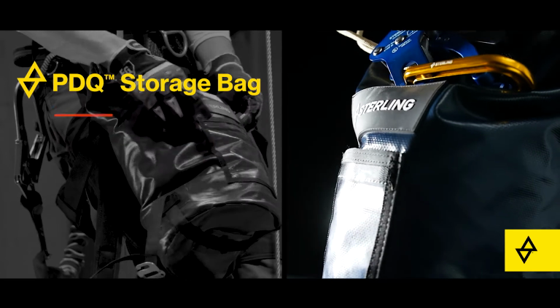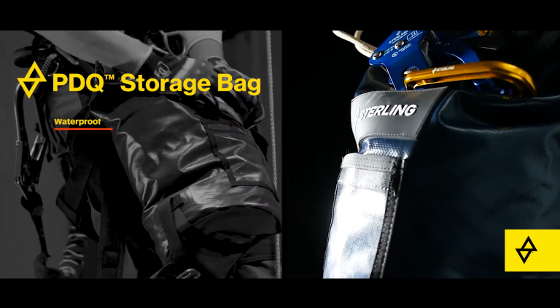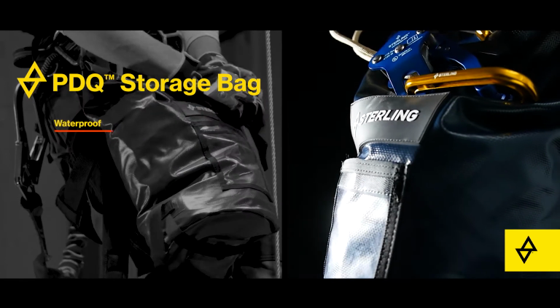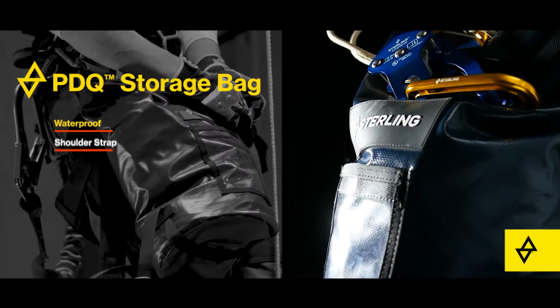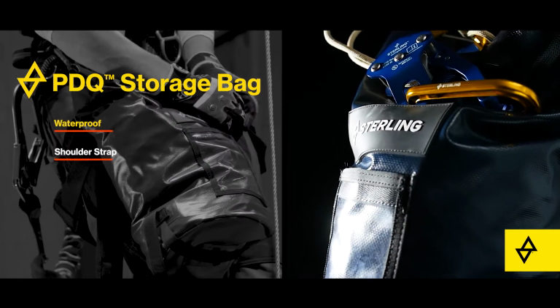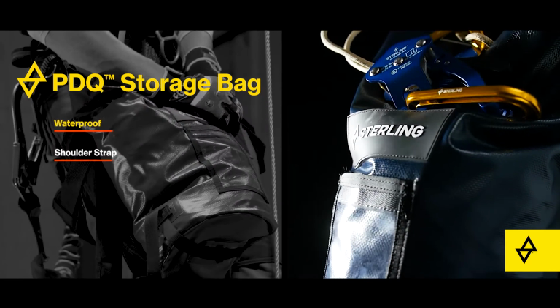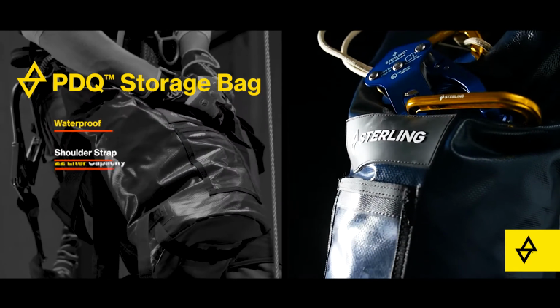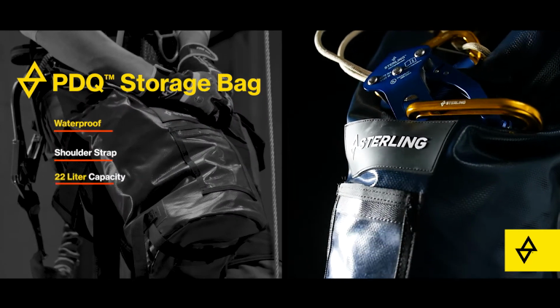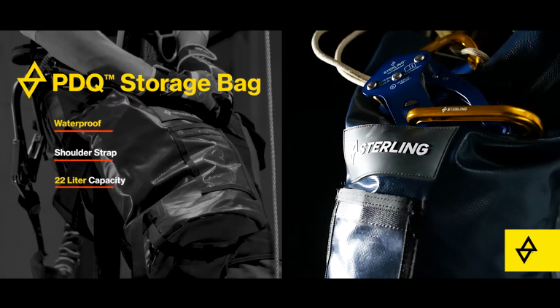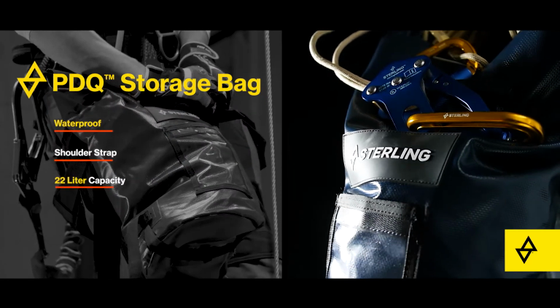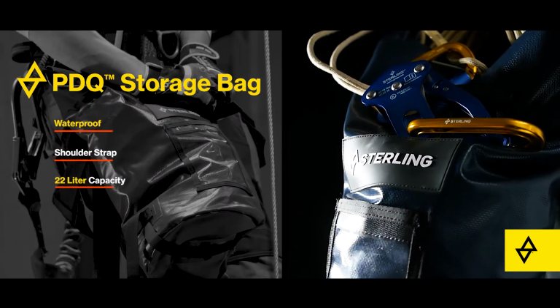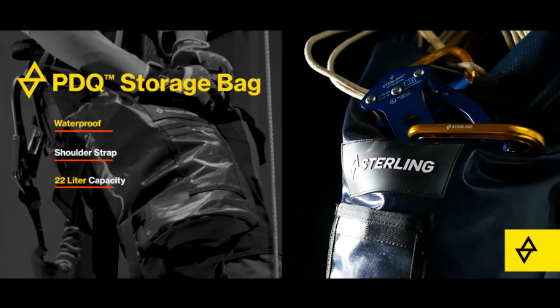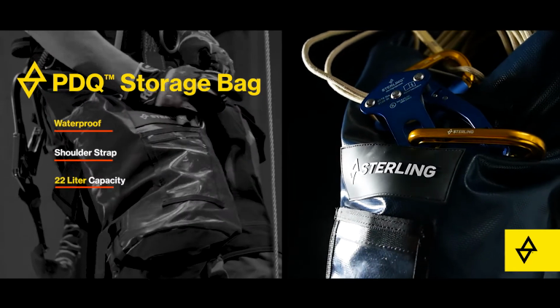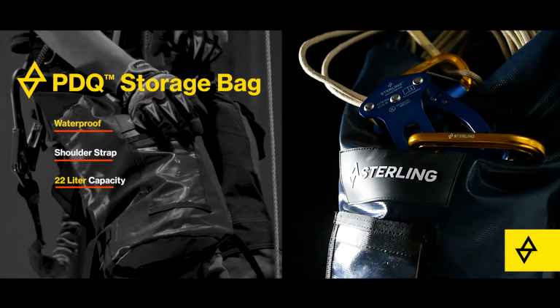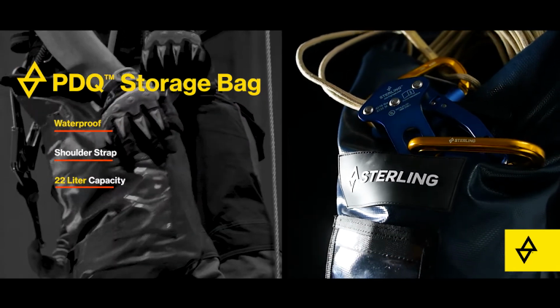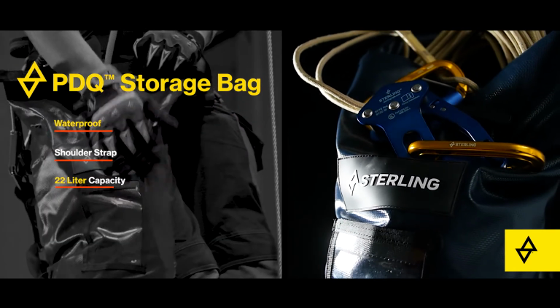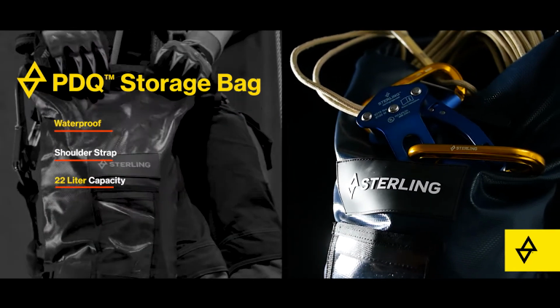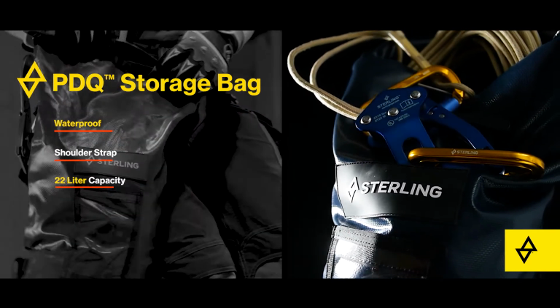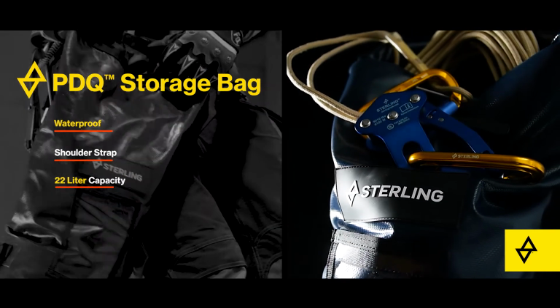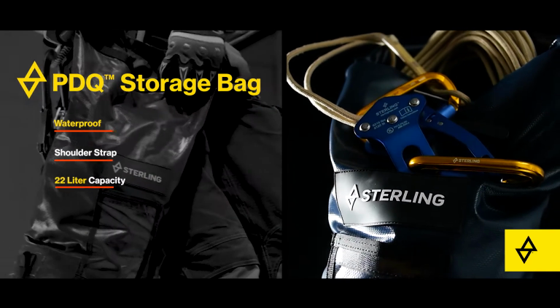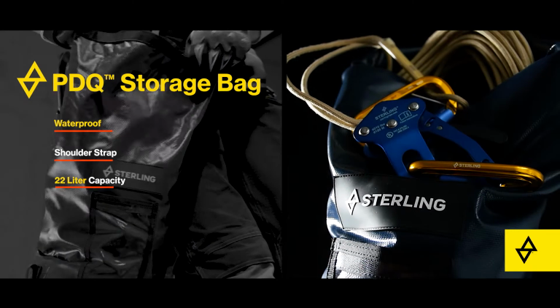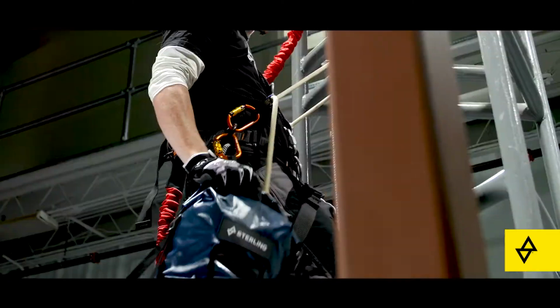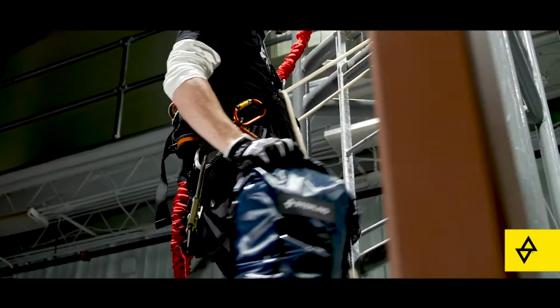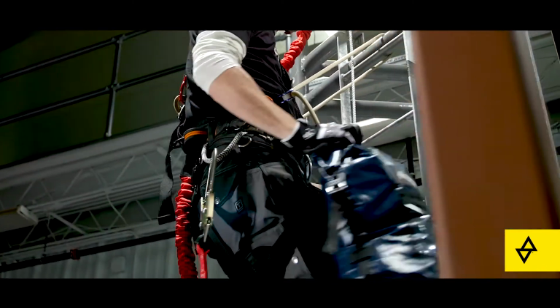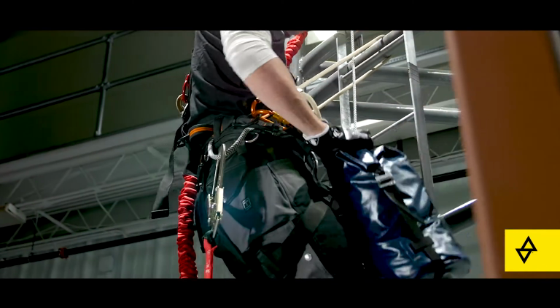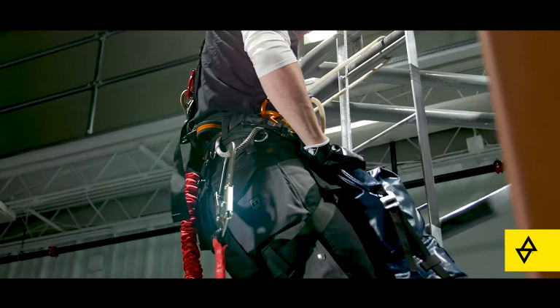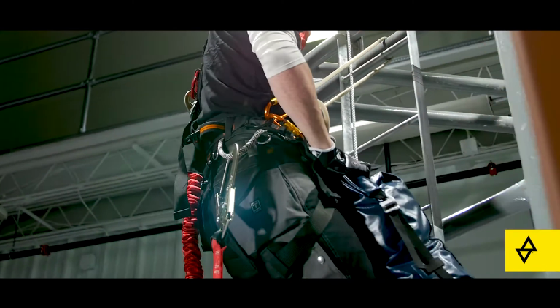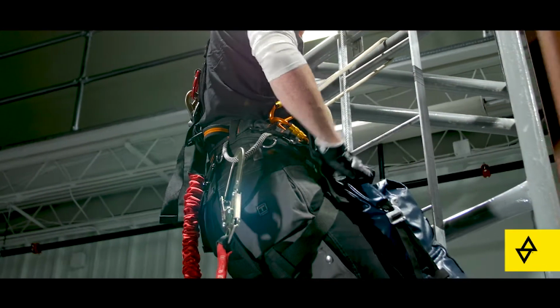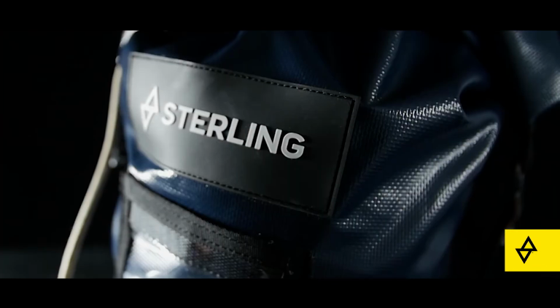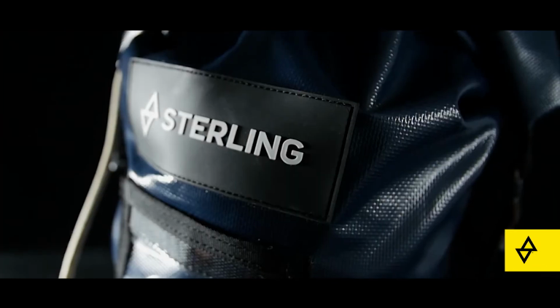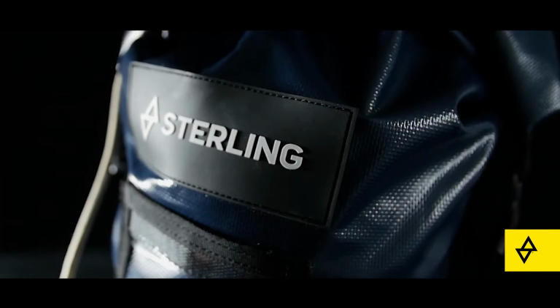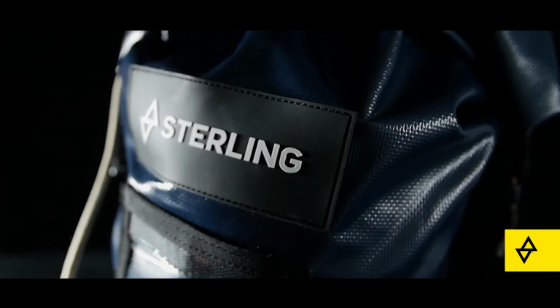Sterling's low-profile roll-top storage bag functions as a rope bucket during descent and can attach to the user to ensure smooth payout.